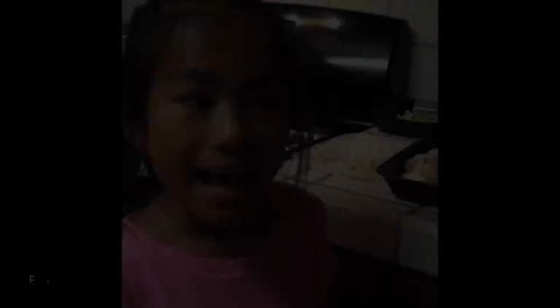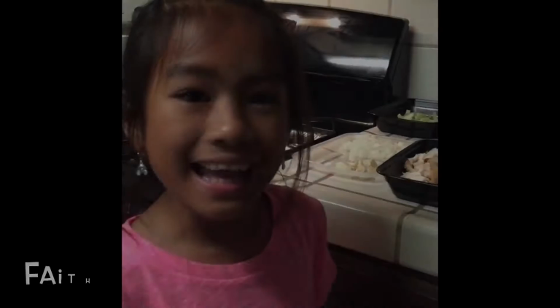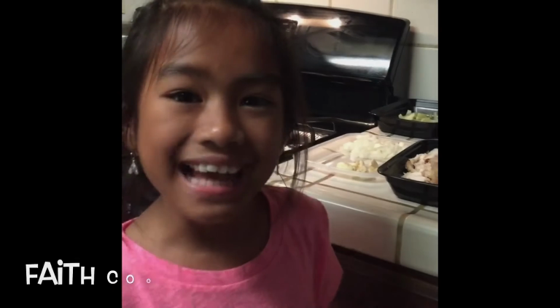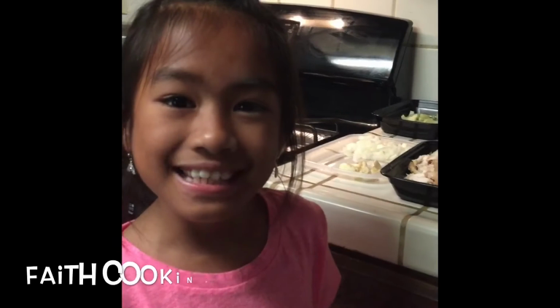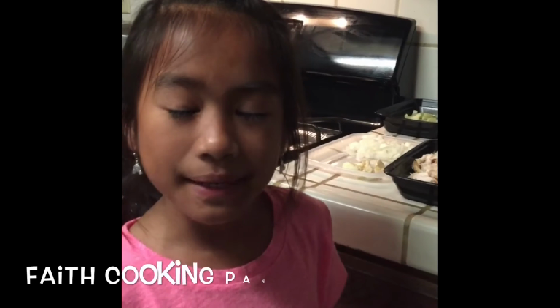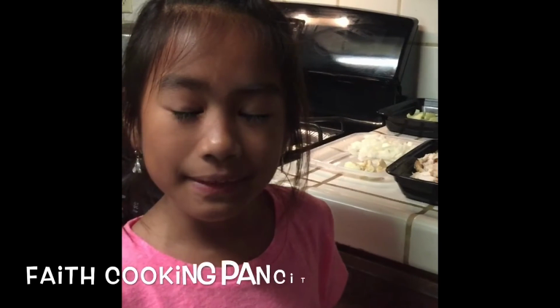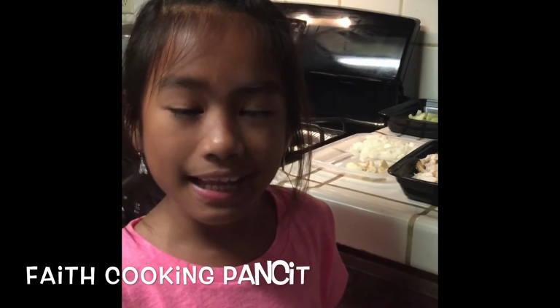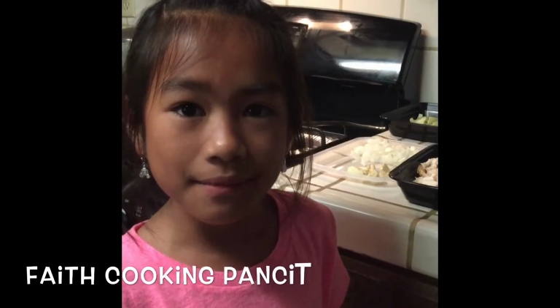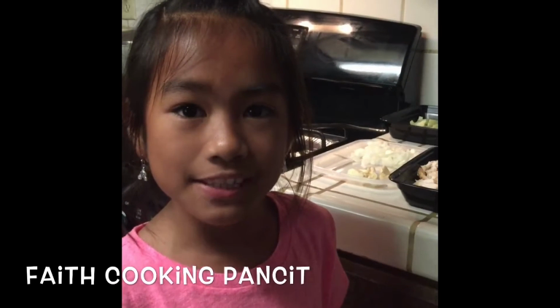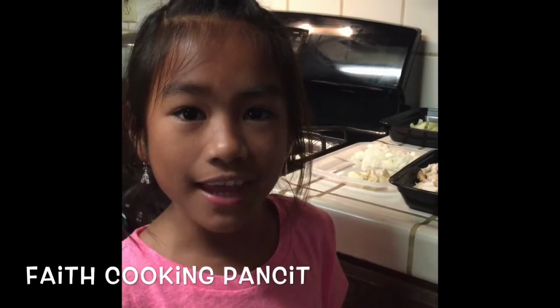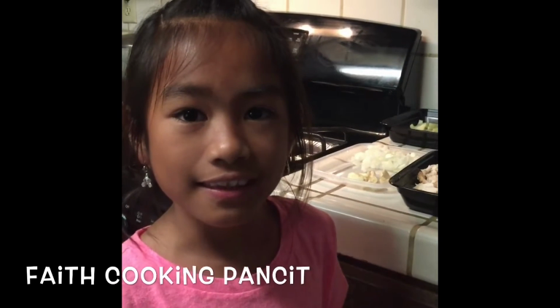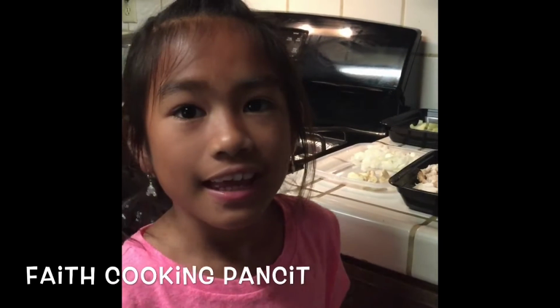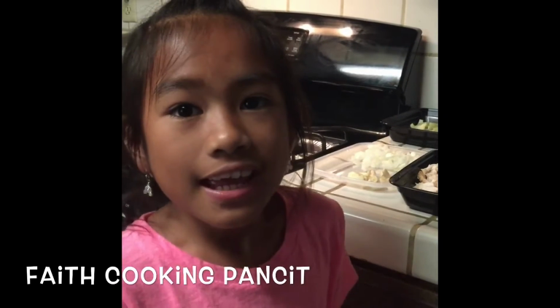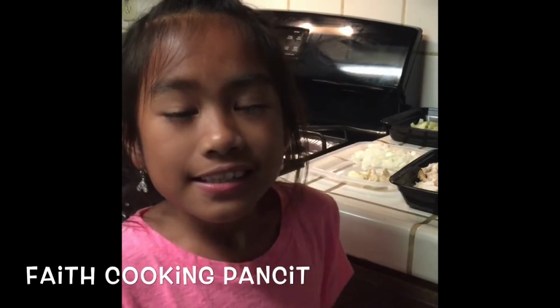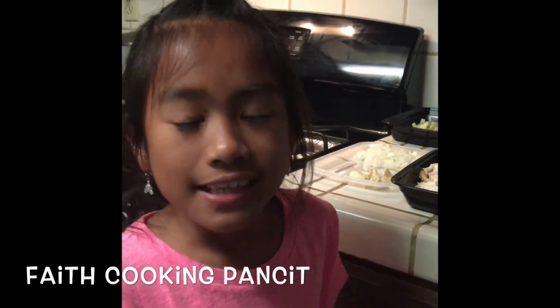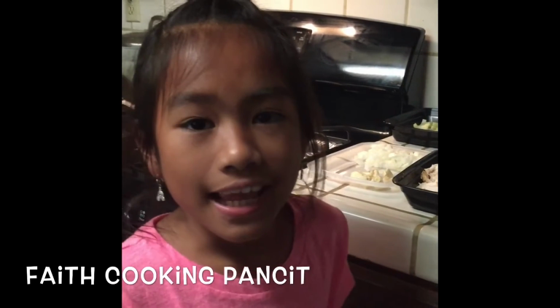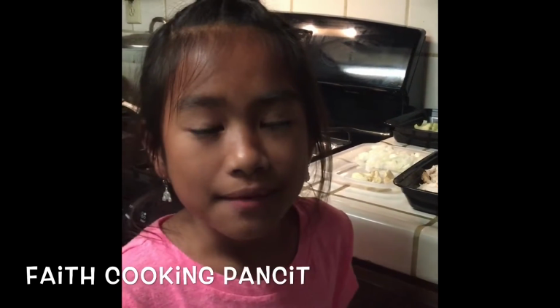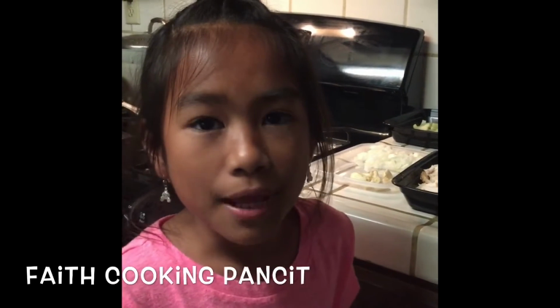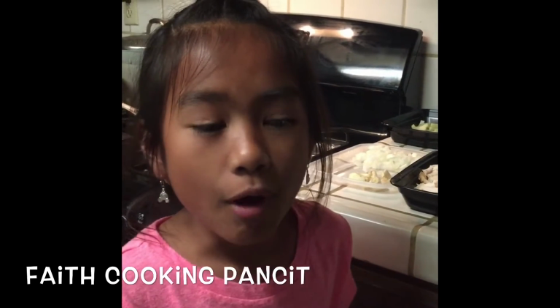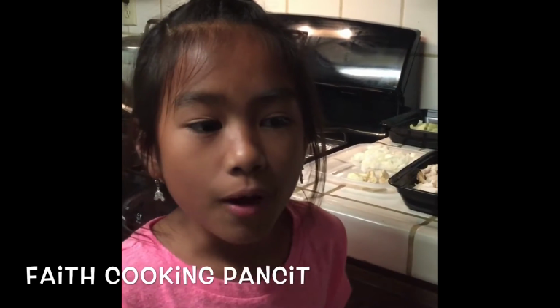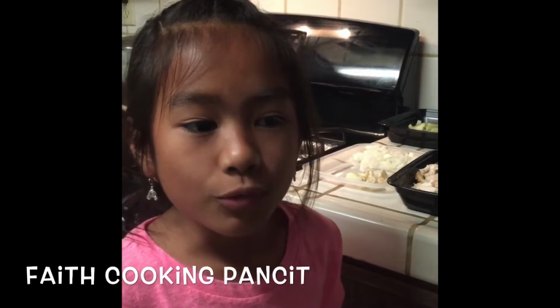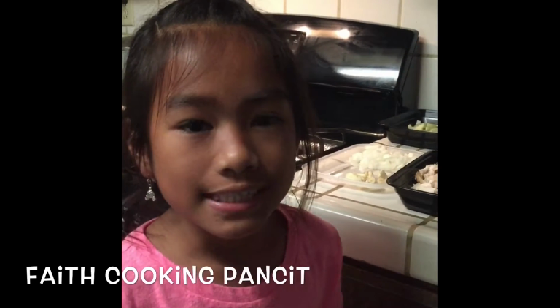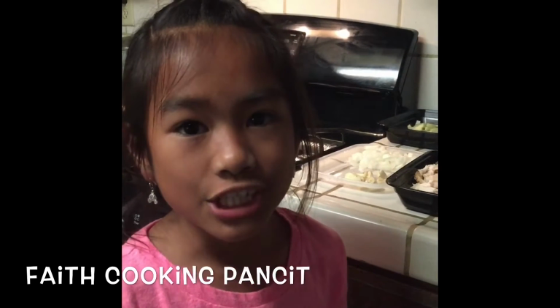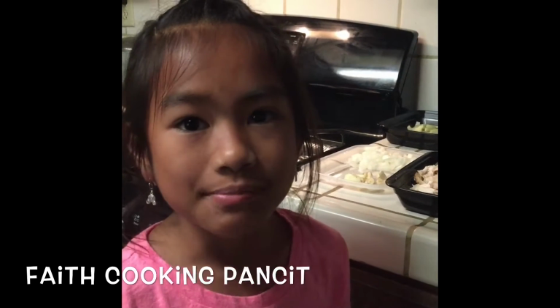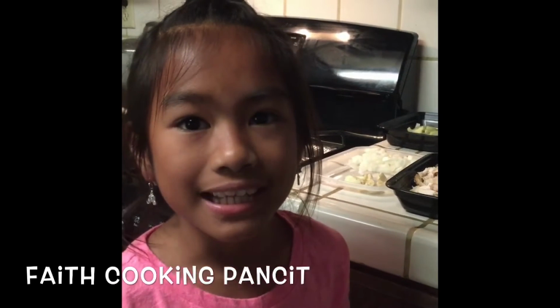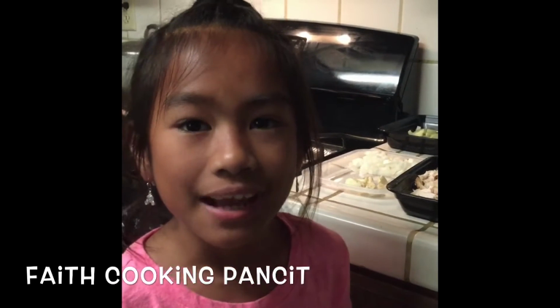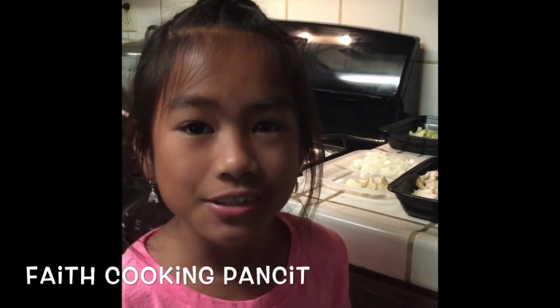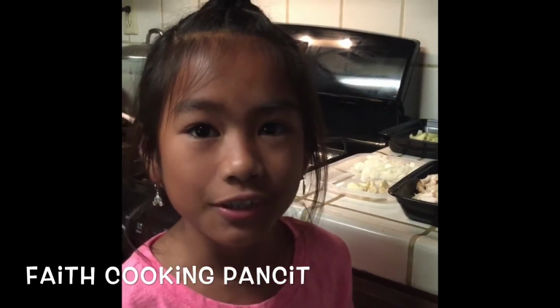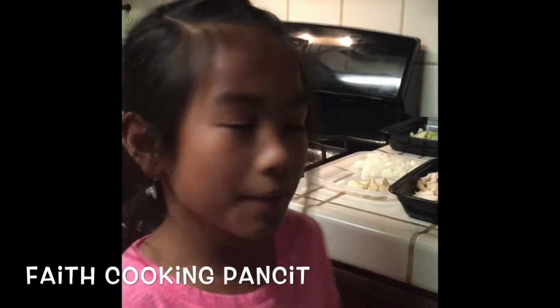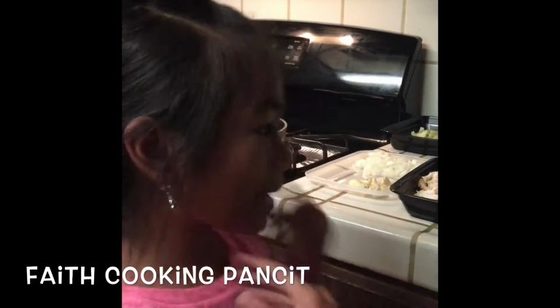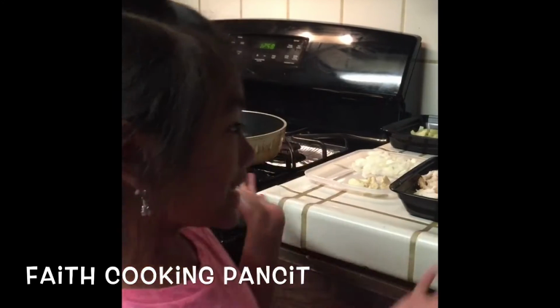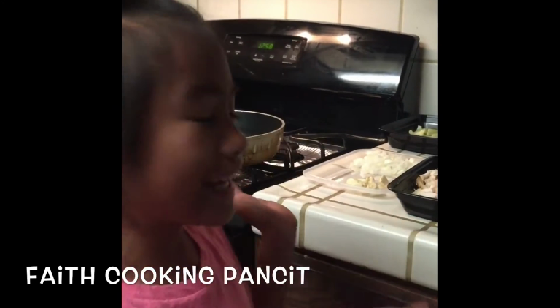Hi guys, my name is Faith. Today my mom will teach me how to cook pancit.